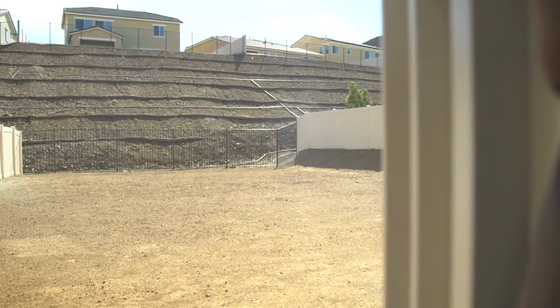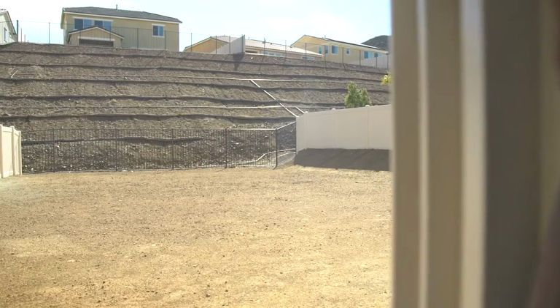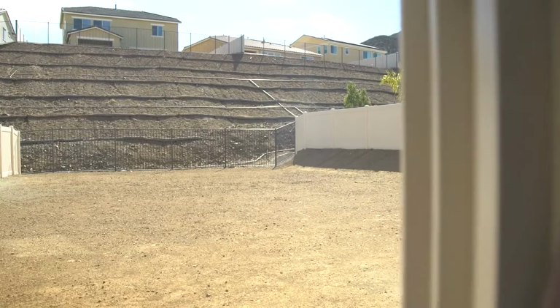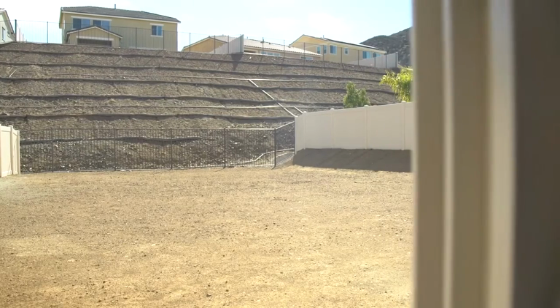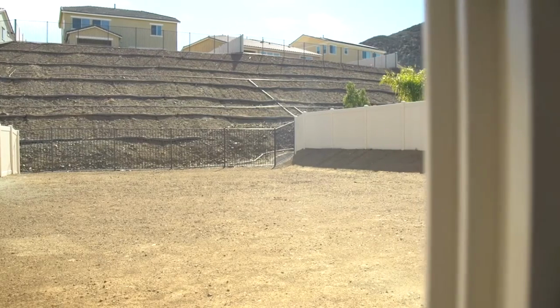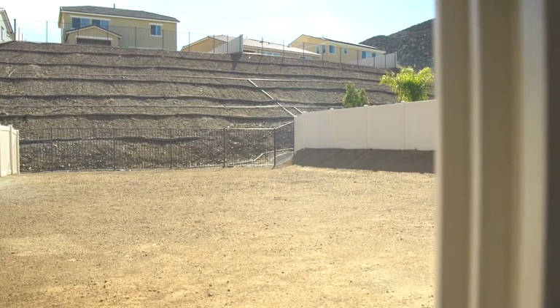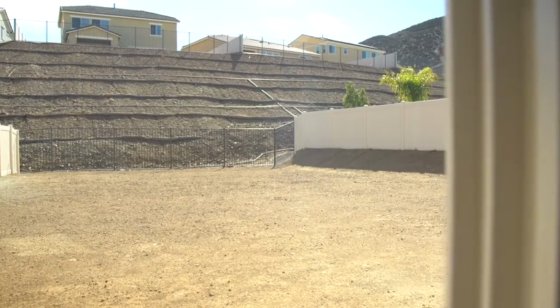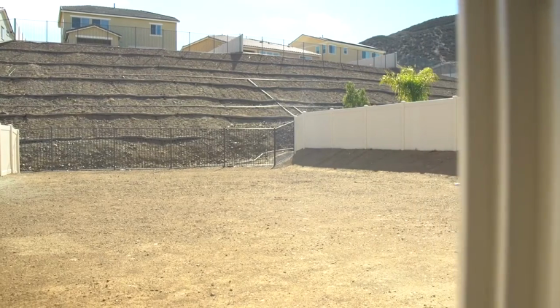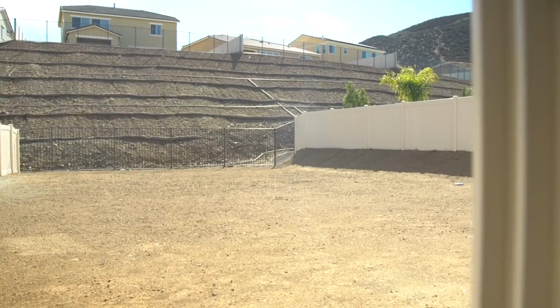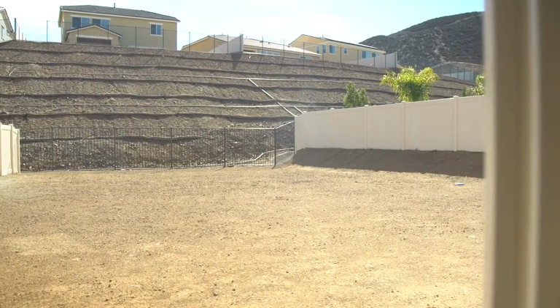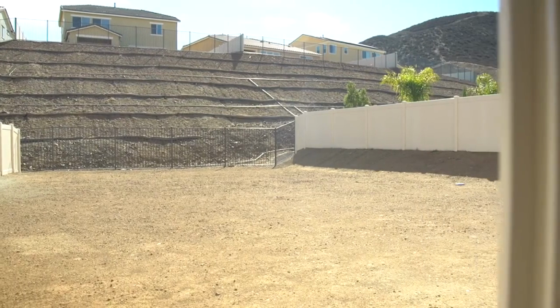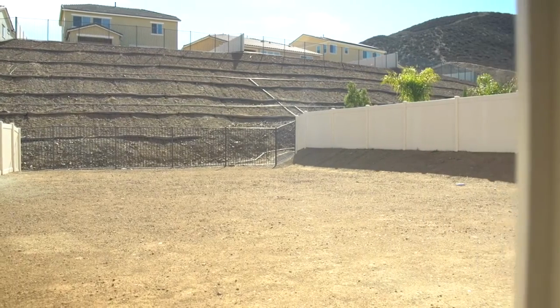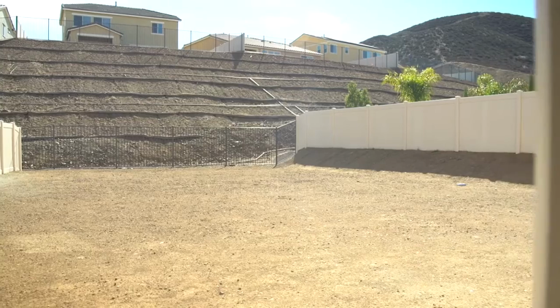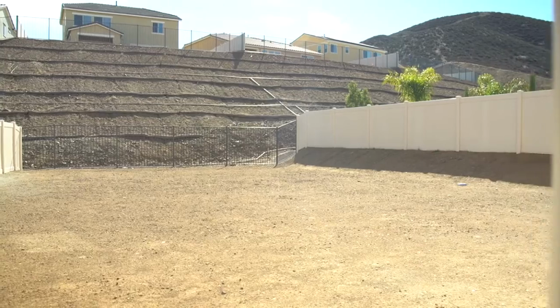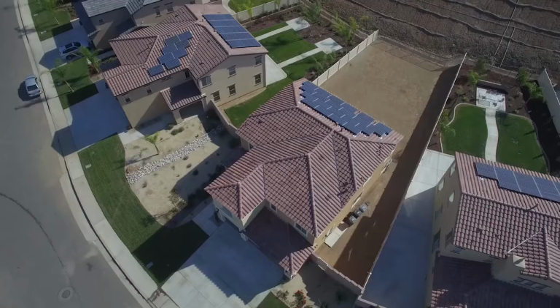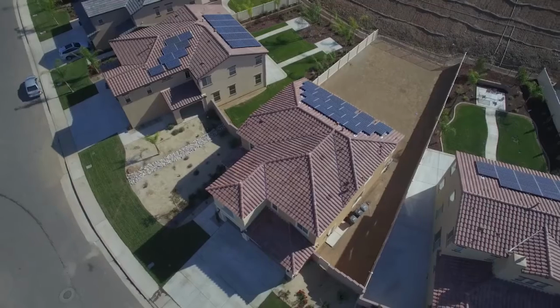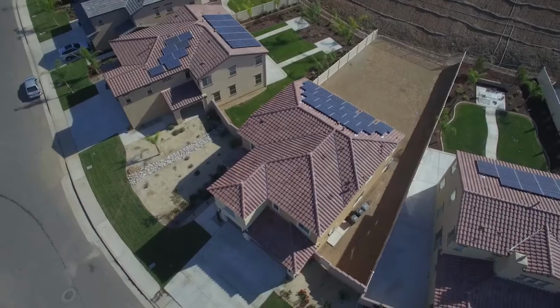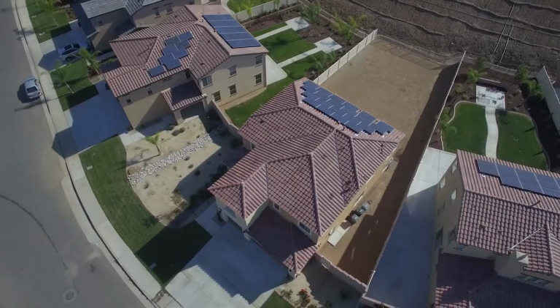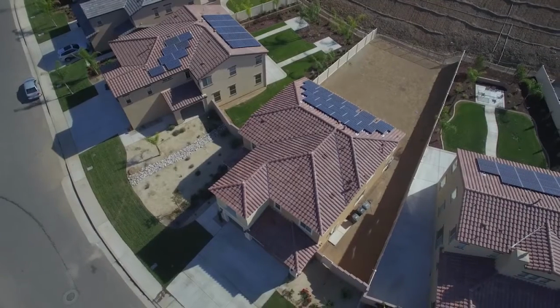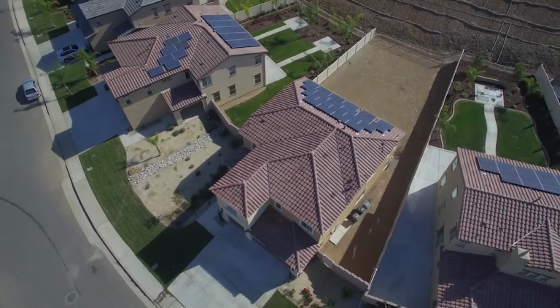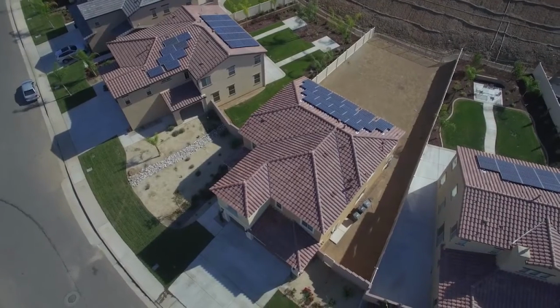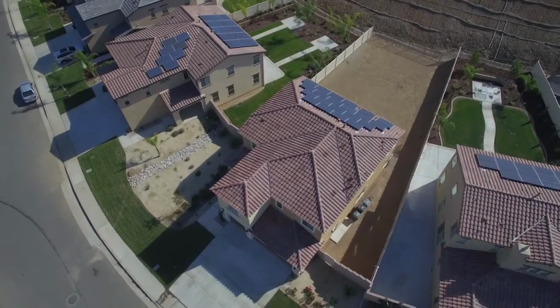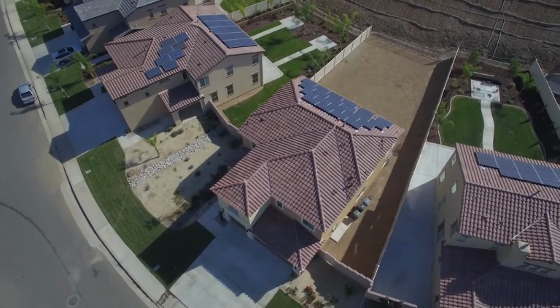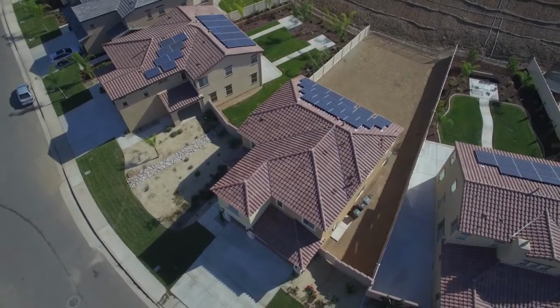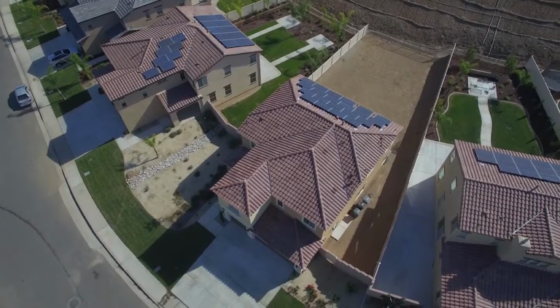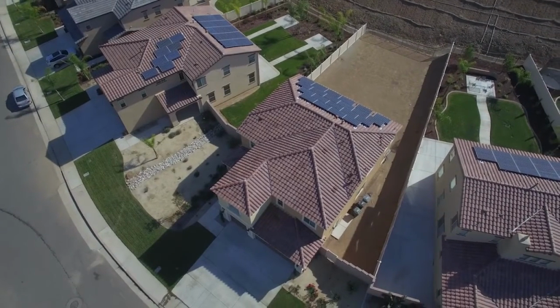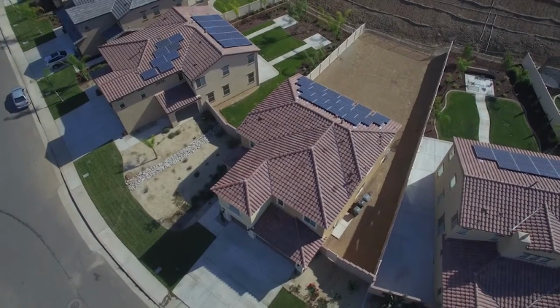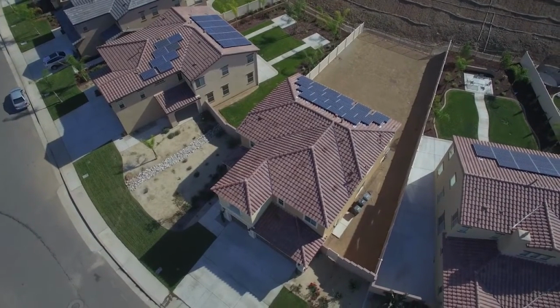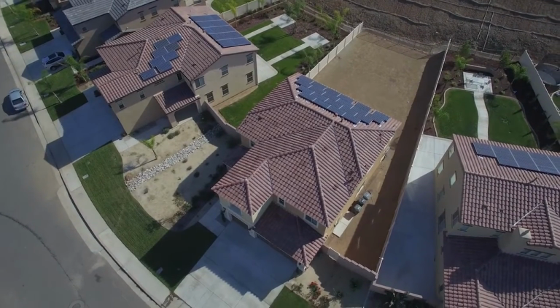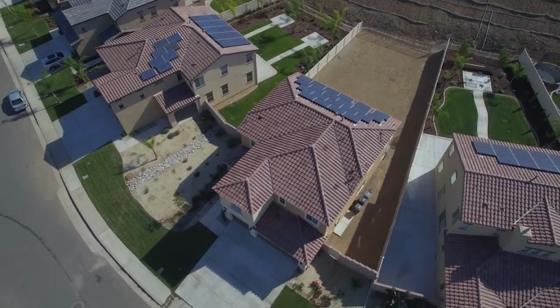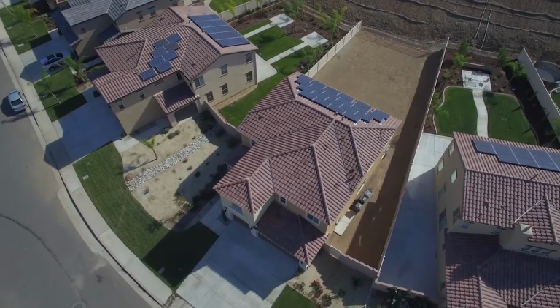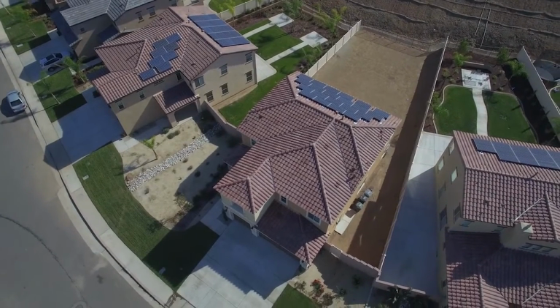Out back, there is a huge lot with plenty of room for a pool, and the home backs up to a hill which gives you some great standoff from your neighbors.